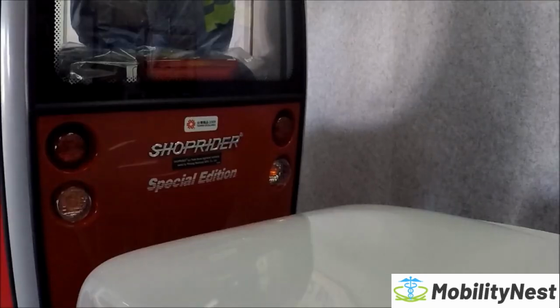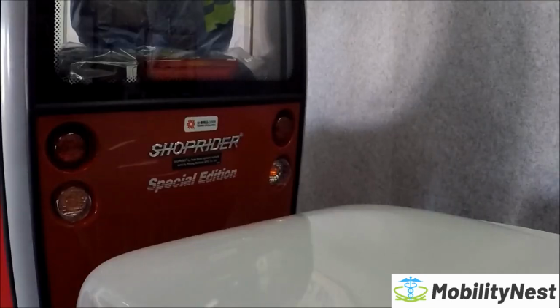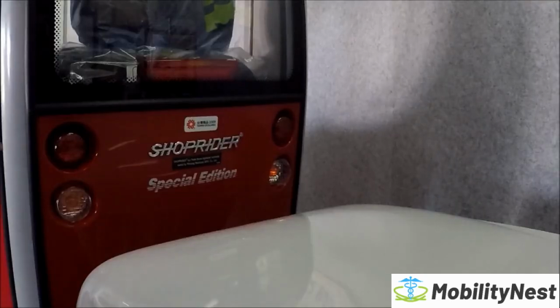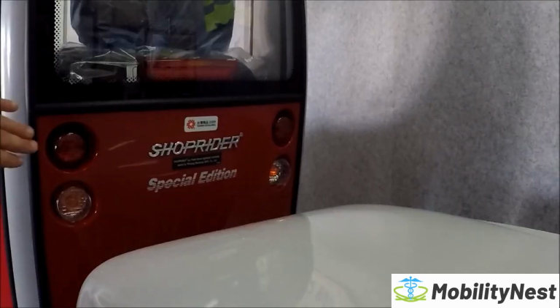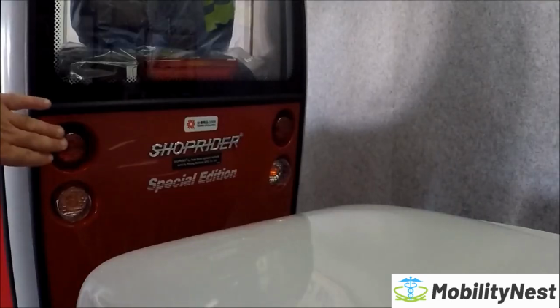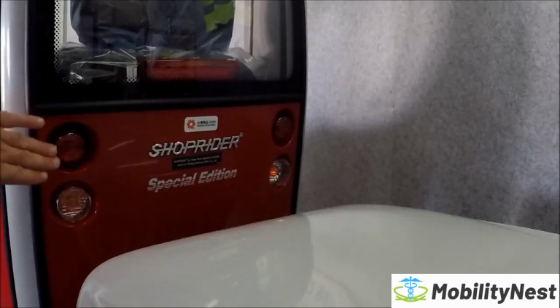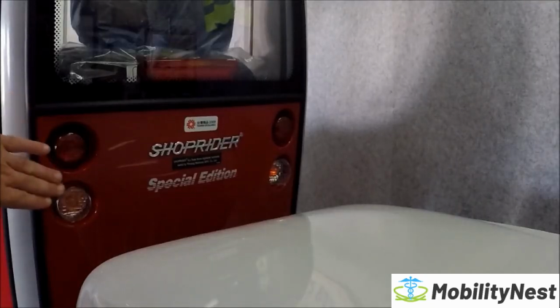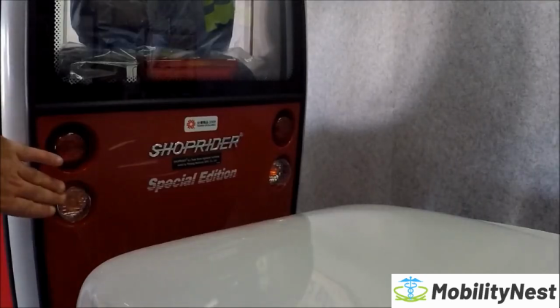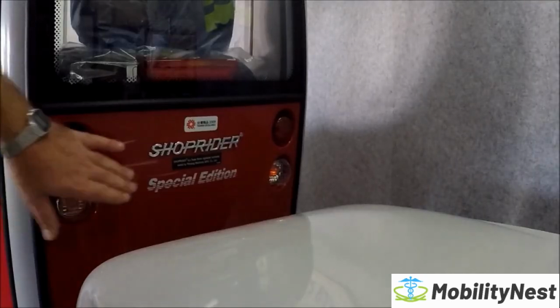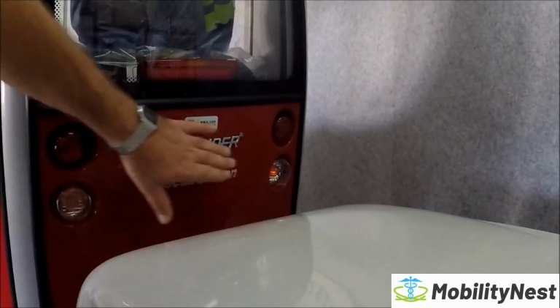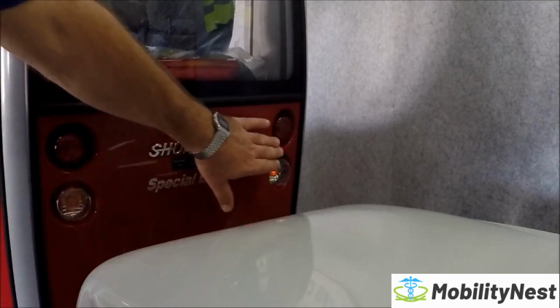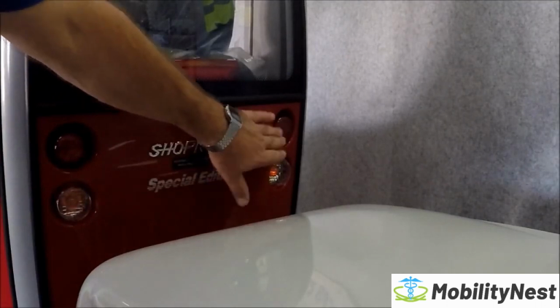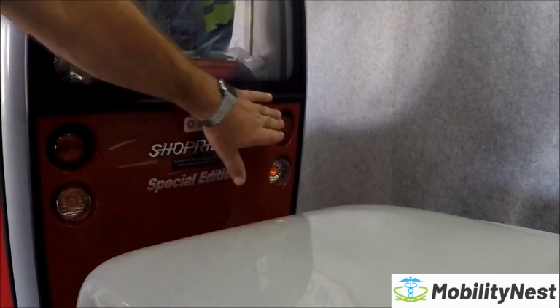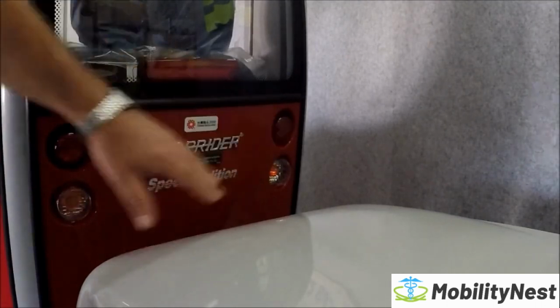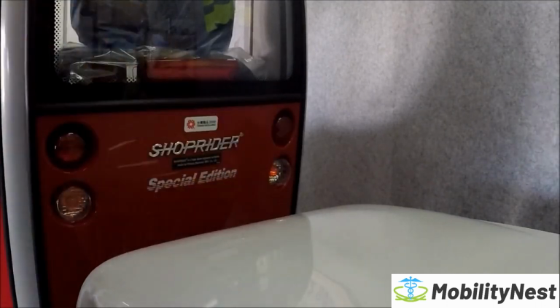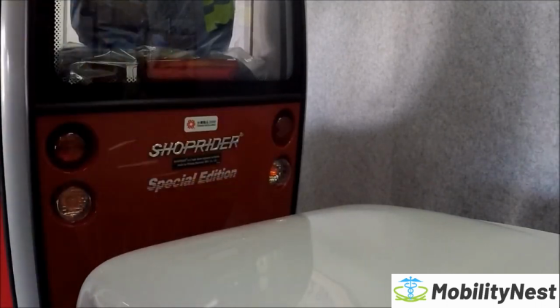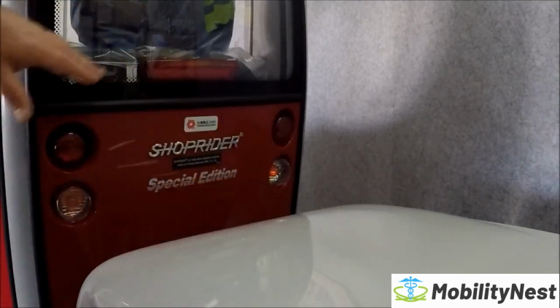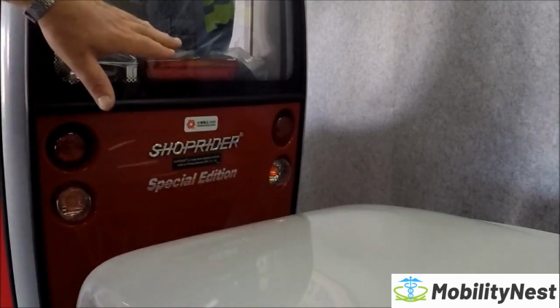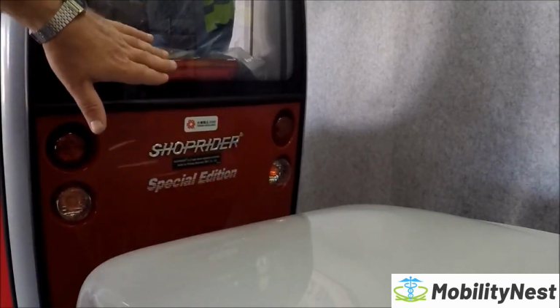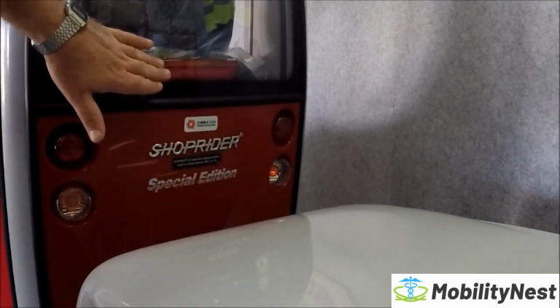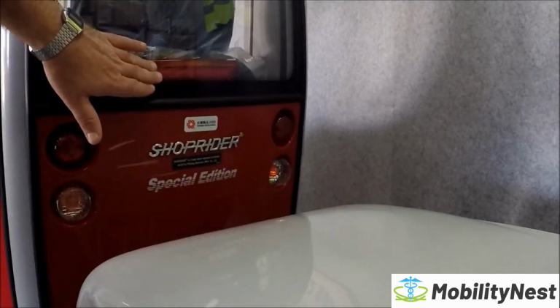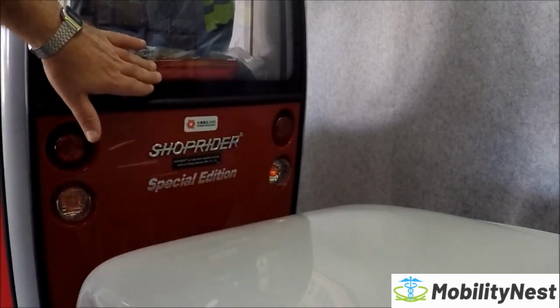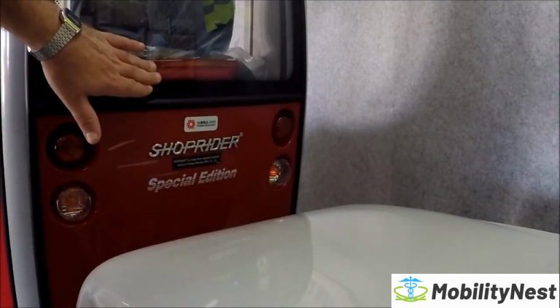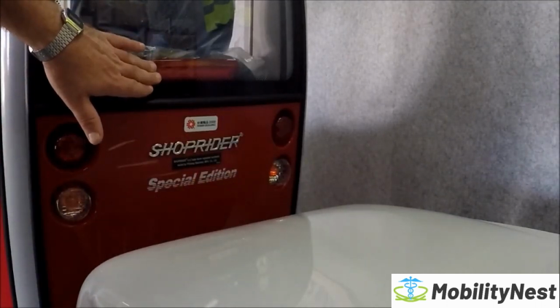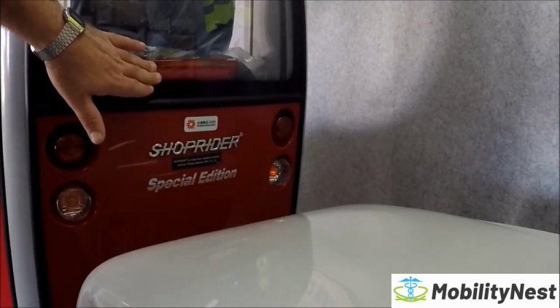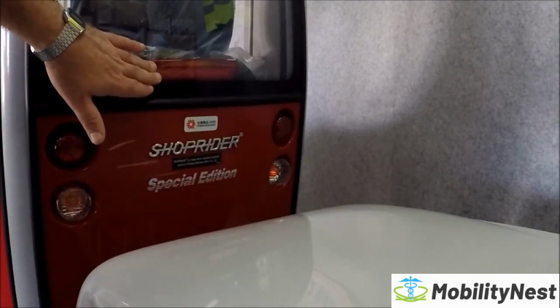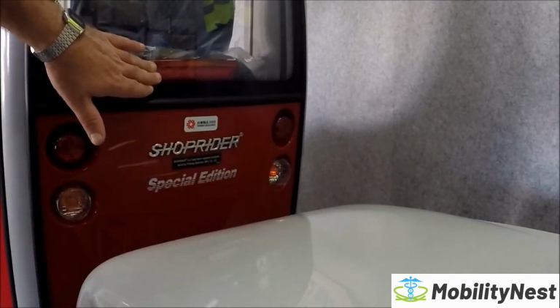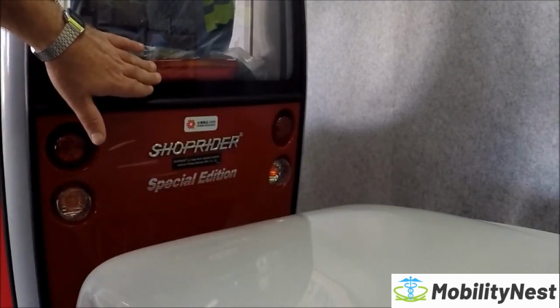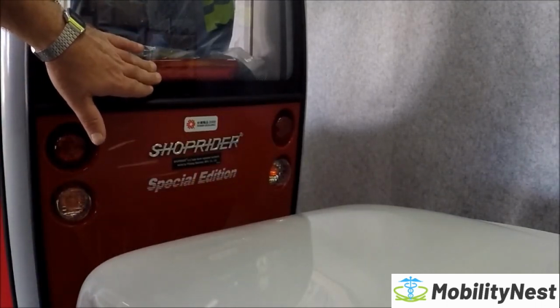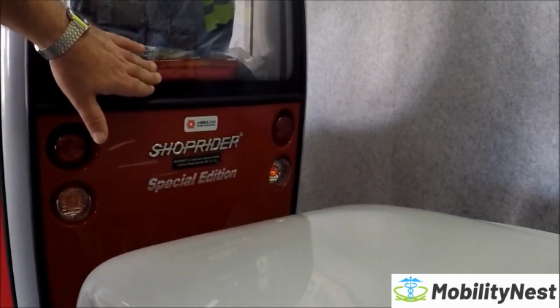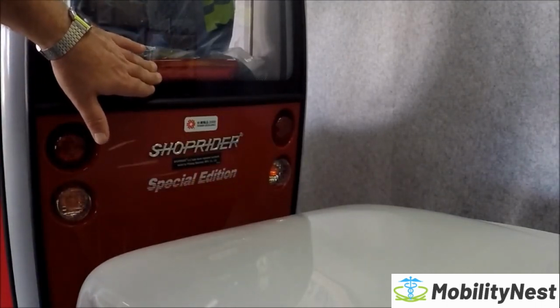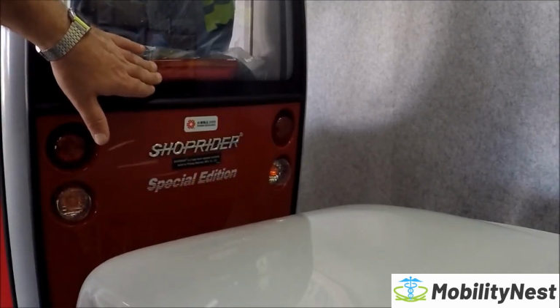There's a rear taillight package, including a brake light that automatically comes on as you're slowing down.